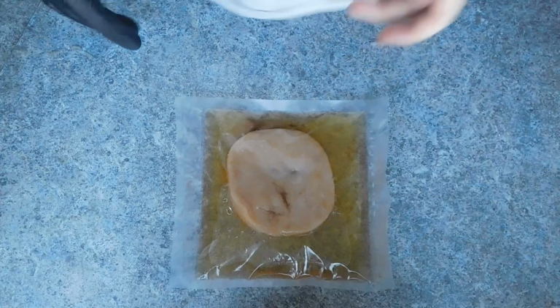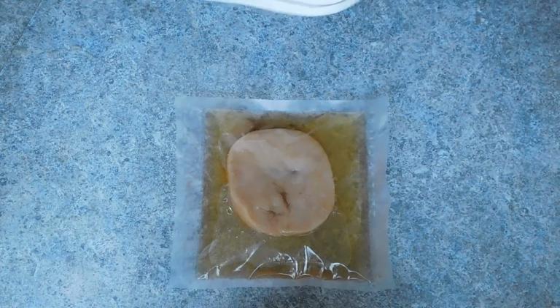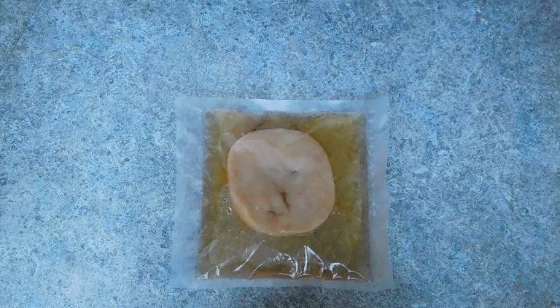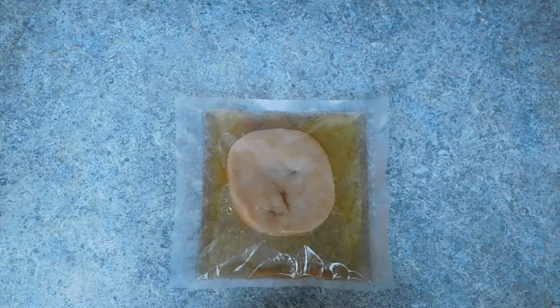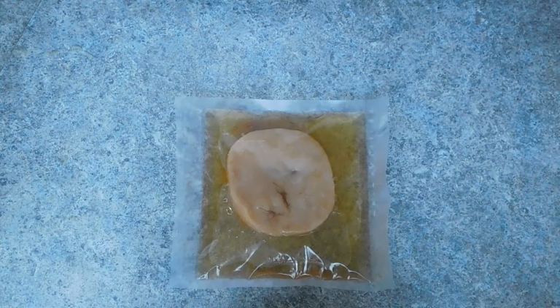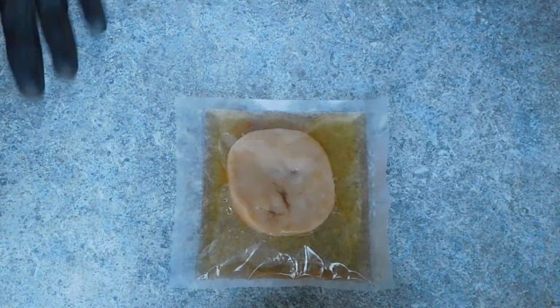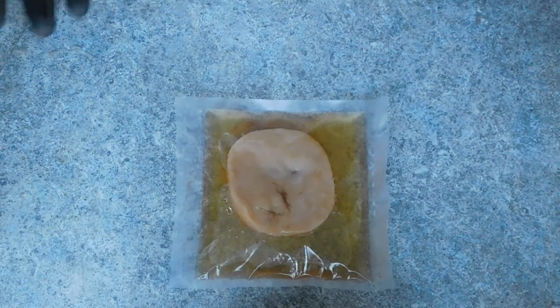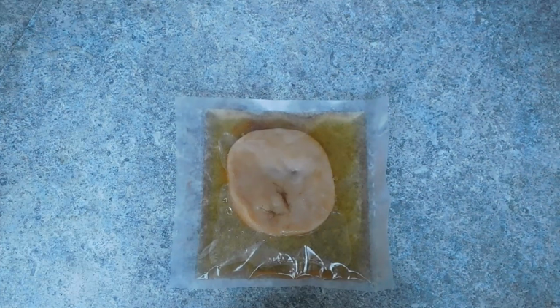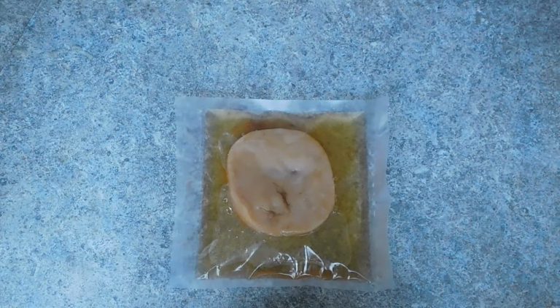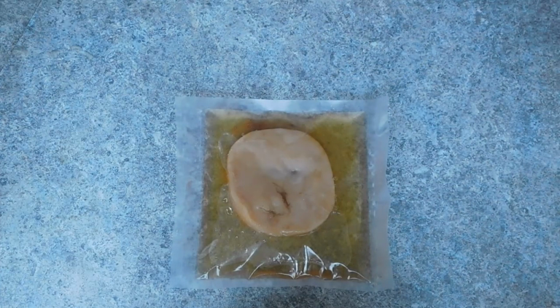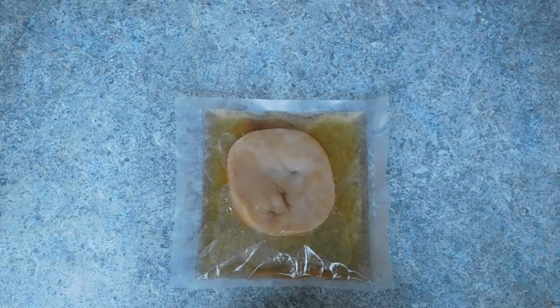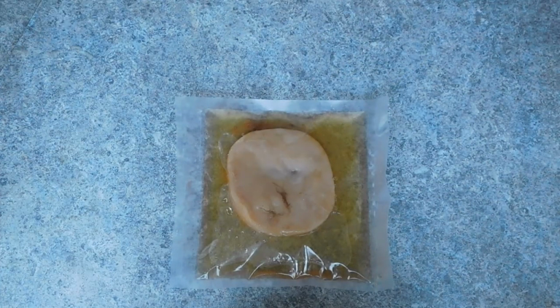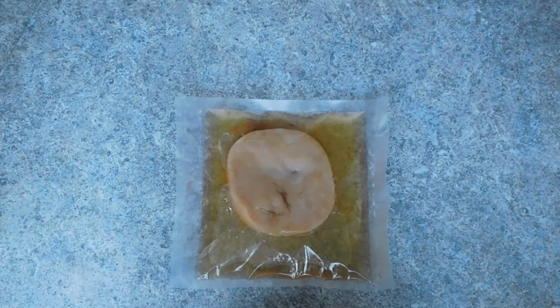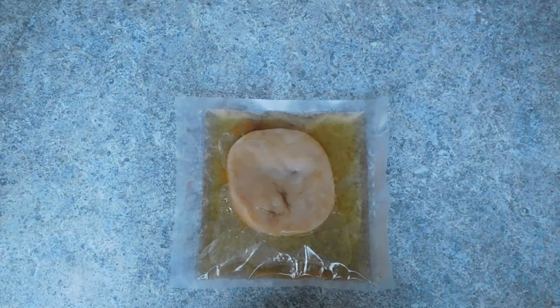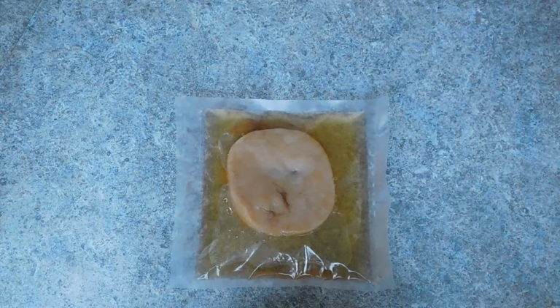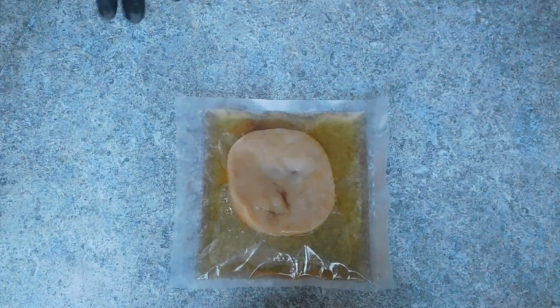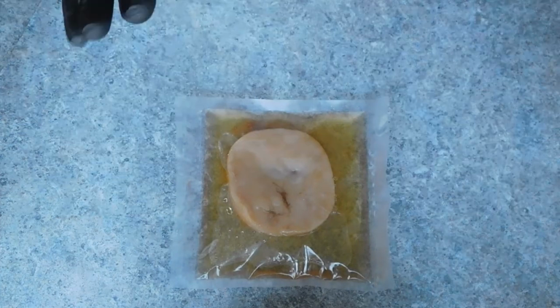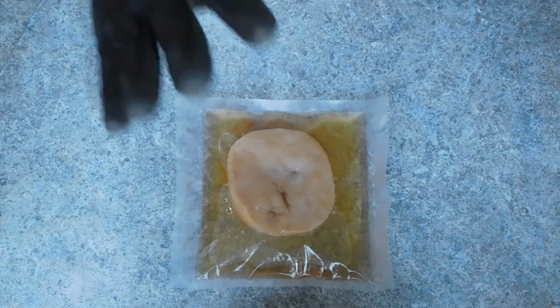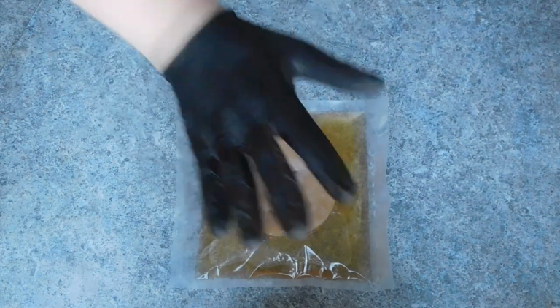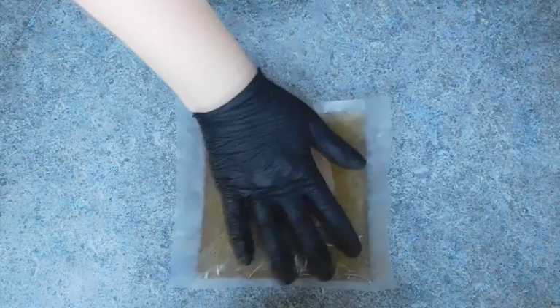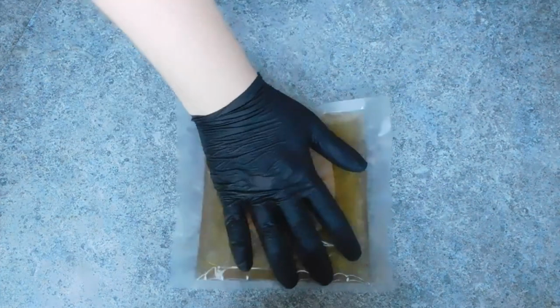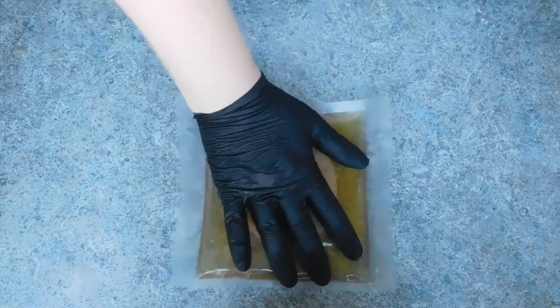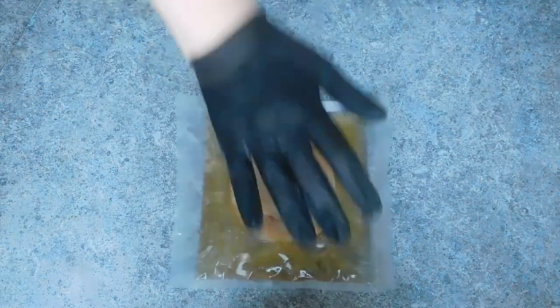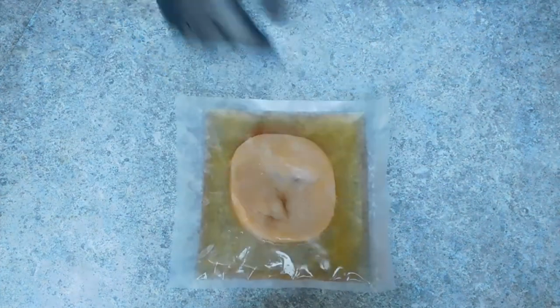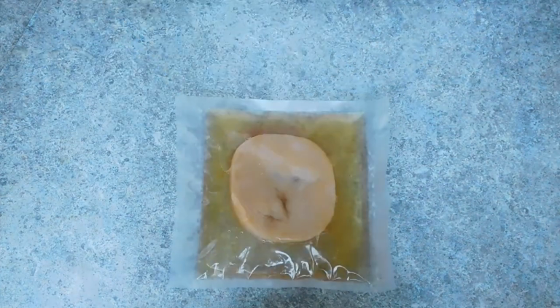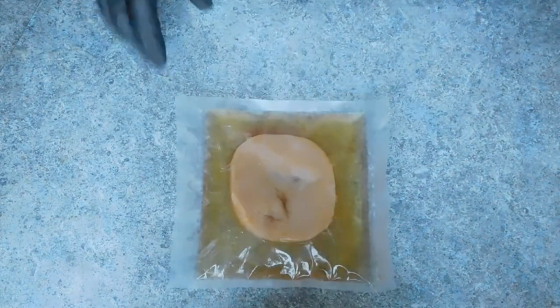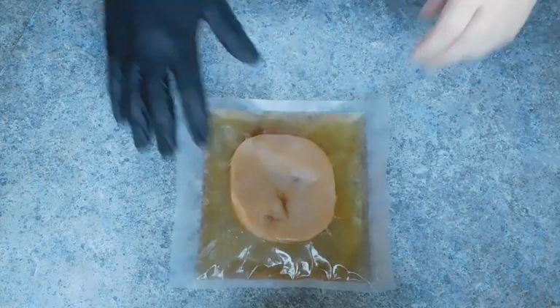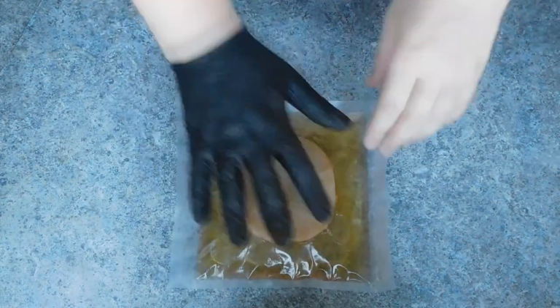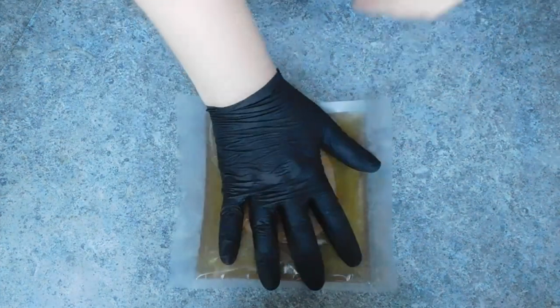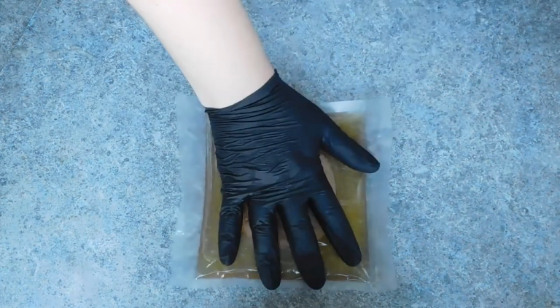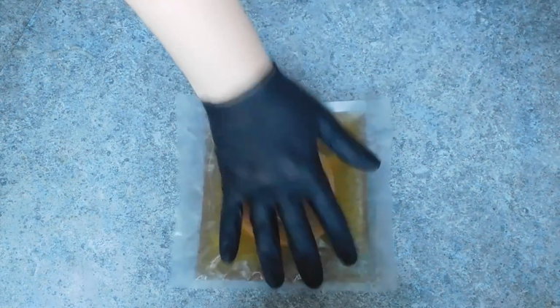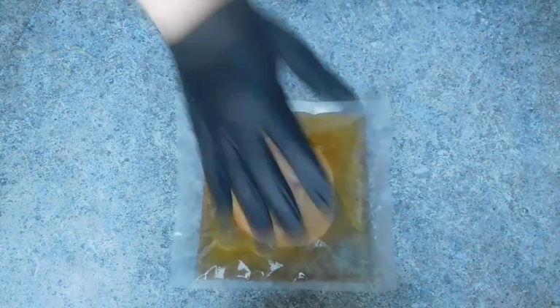Hey guys, PepRammy here. This week we are taking a look at Kombucha and SCOBYs again.